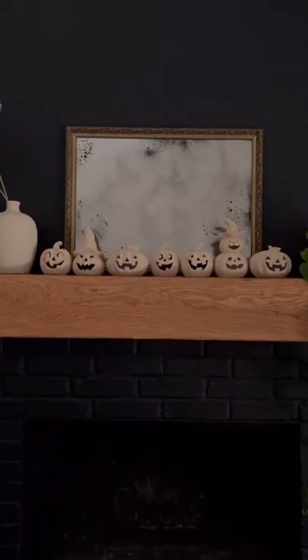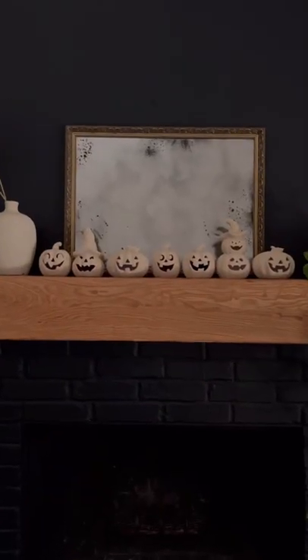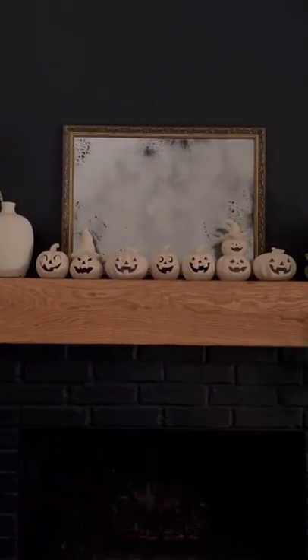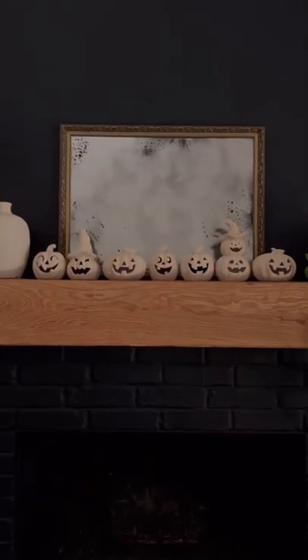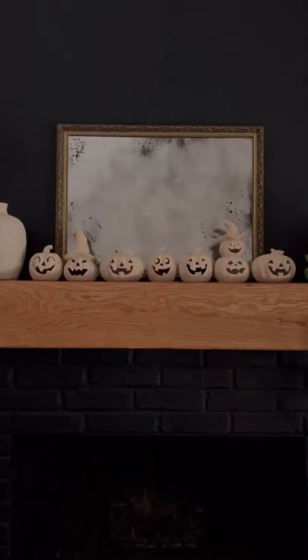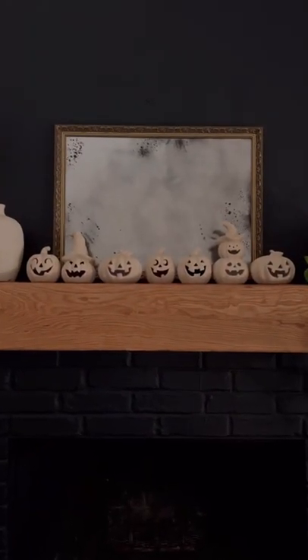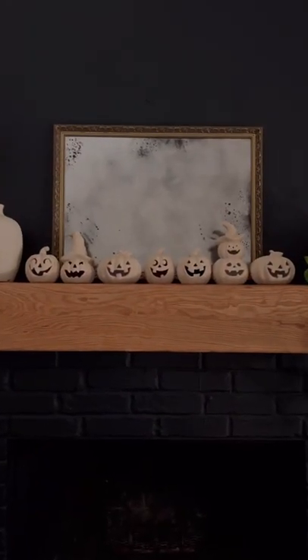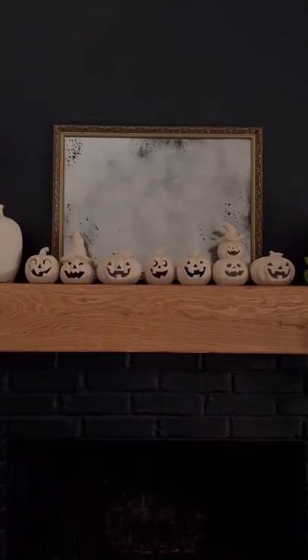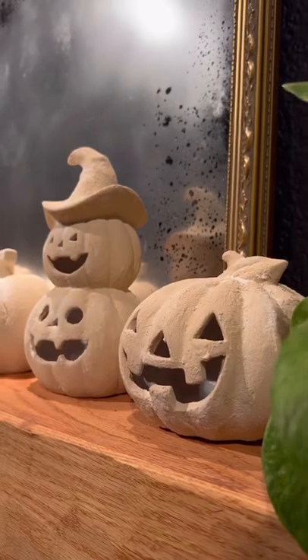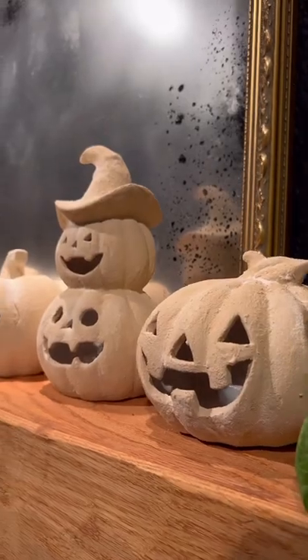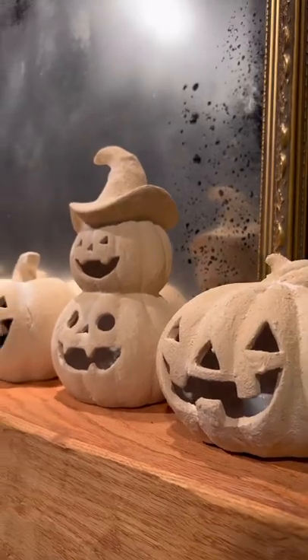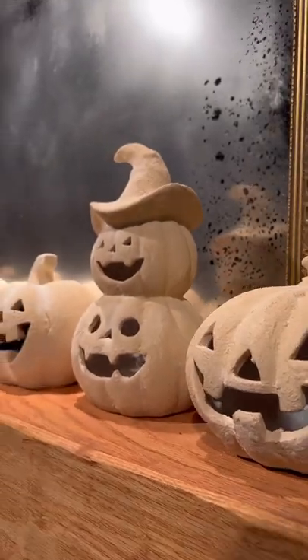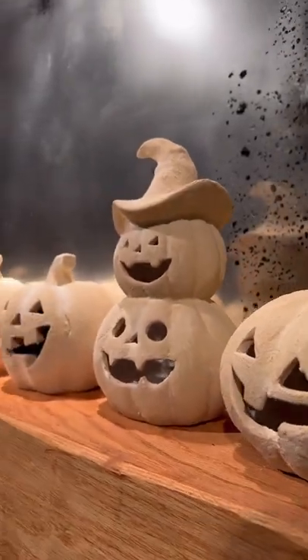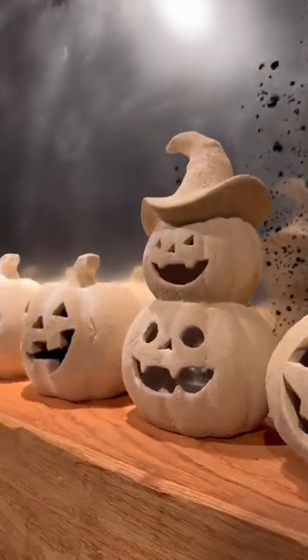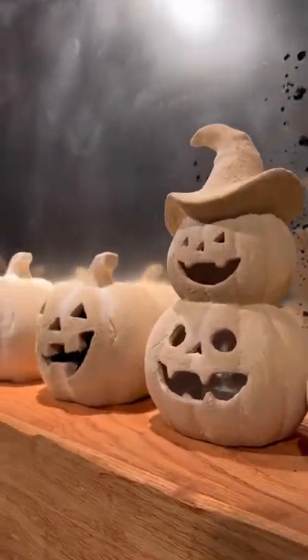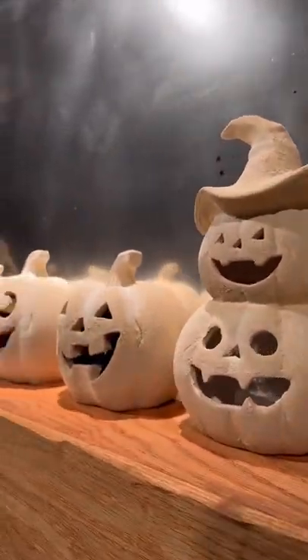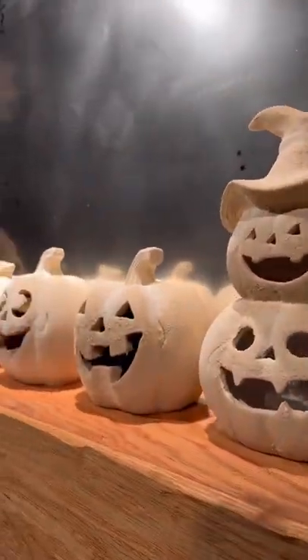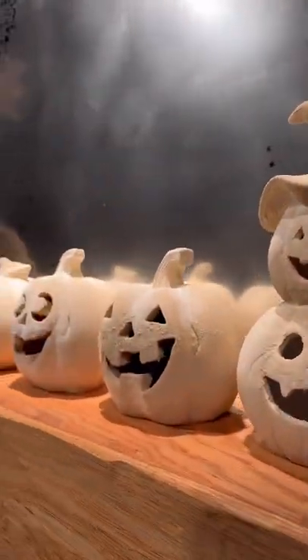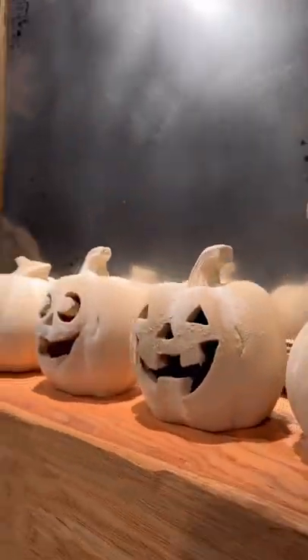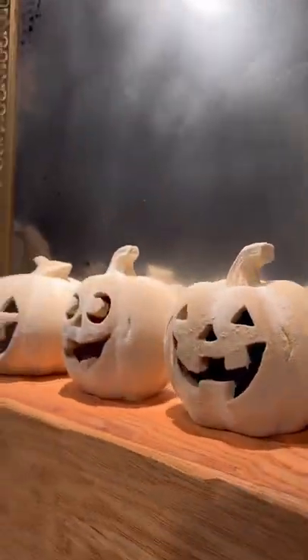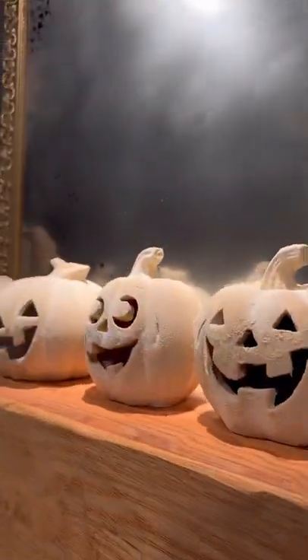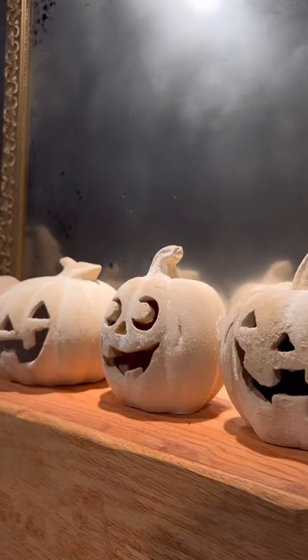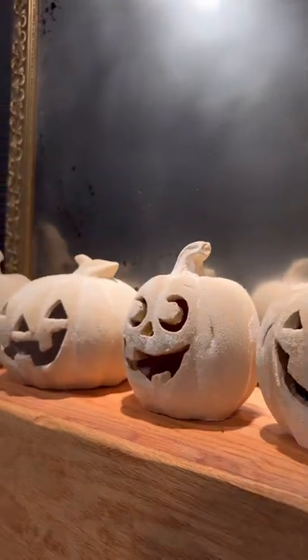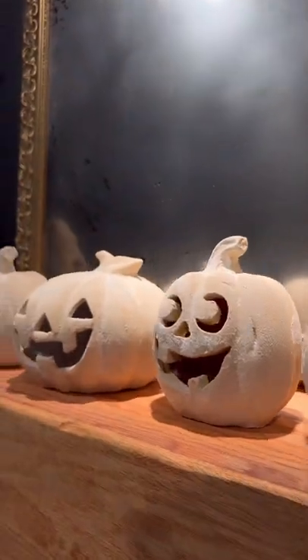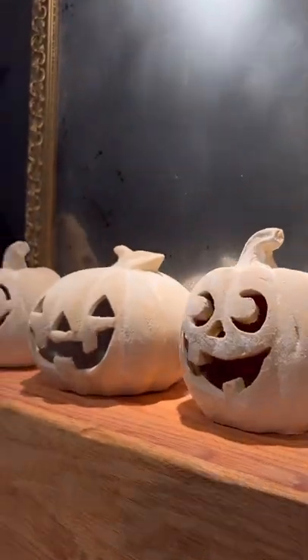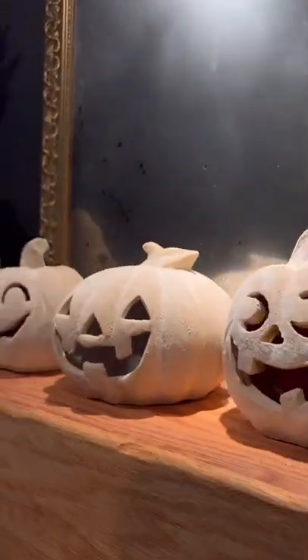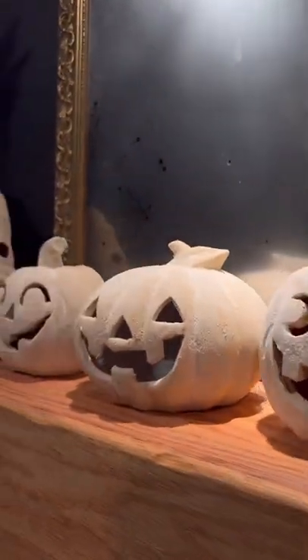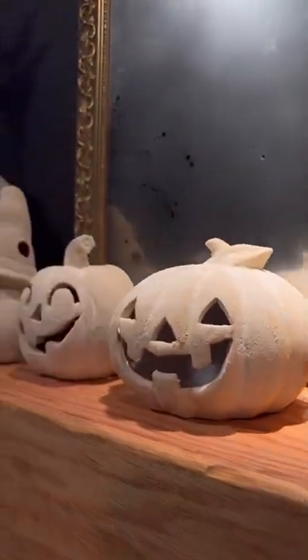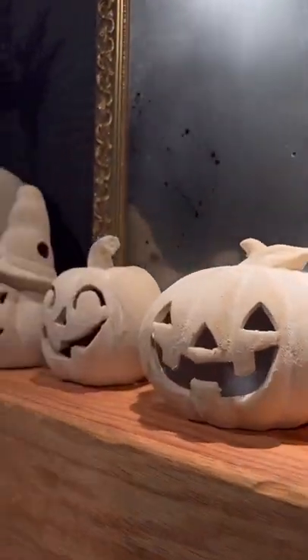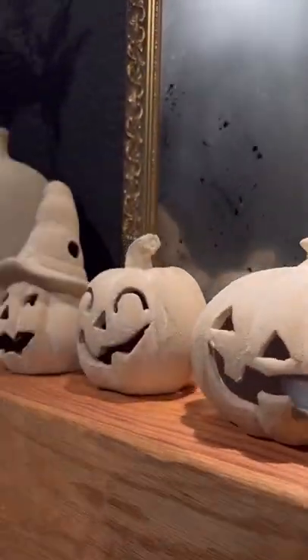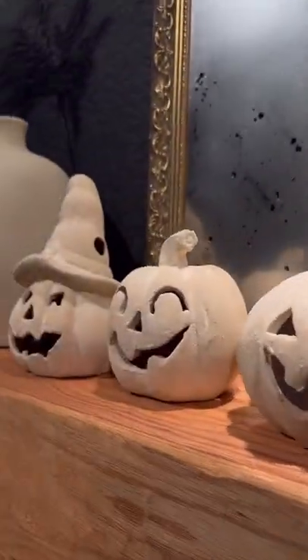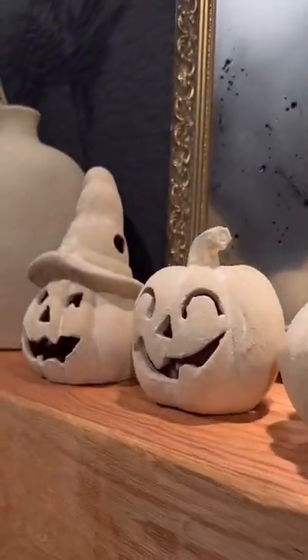And here are how my little guys turned out. They are so cute and so ready for Halloween.